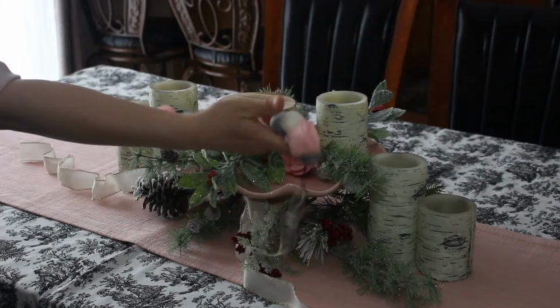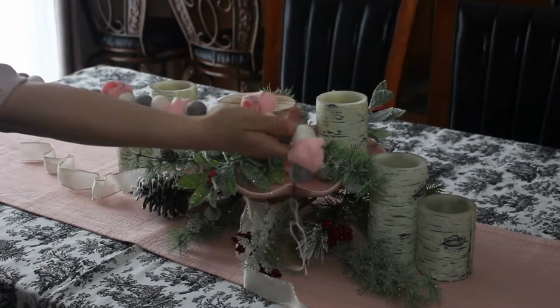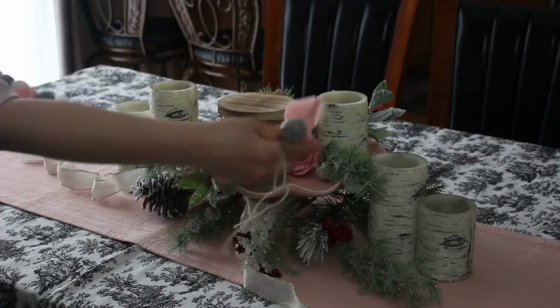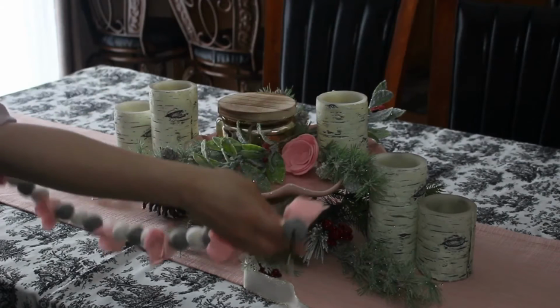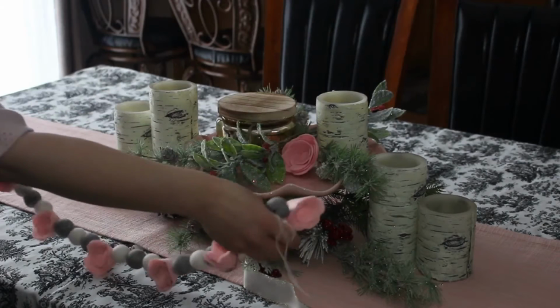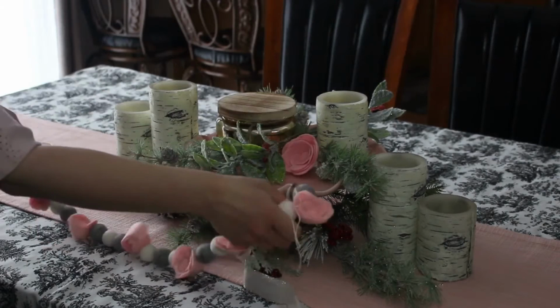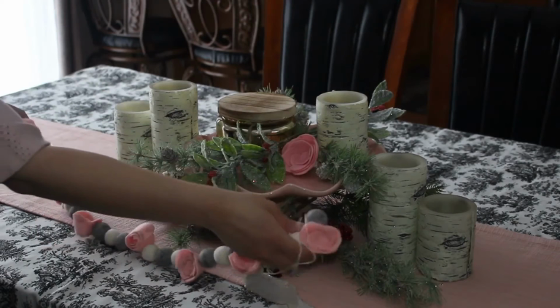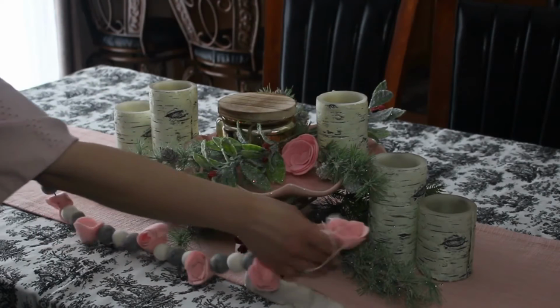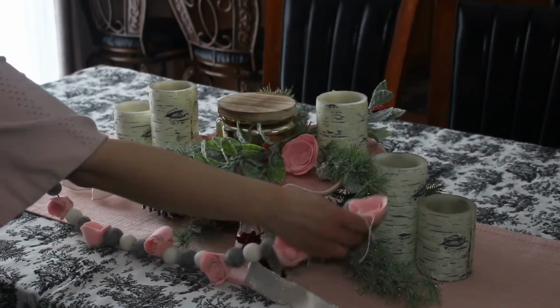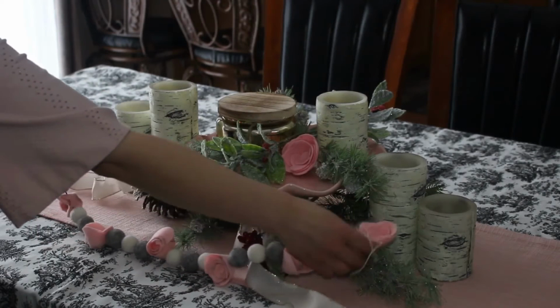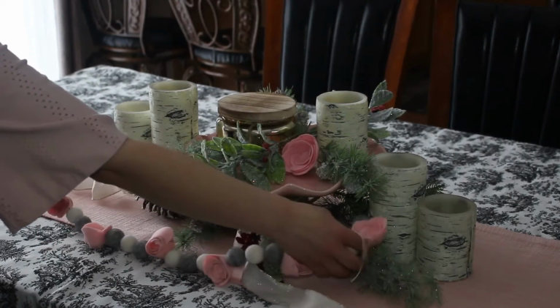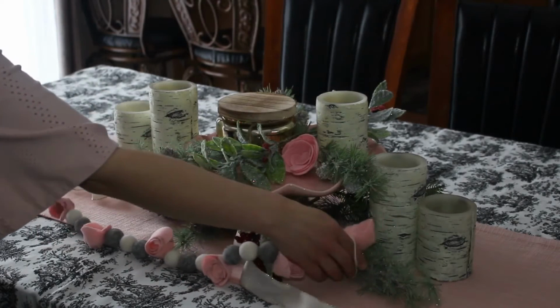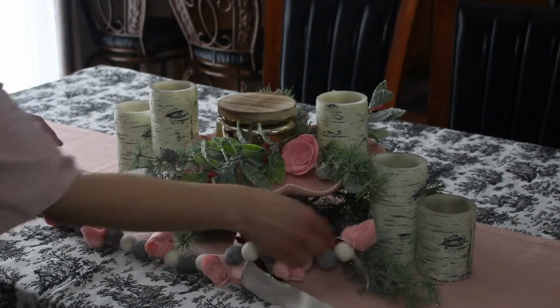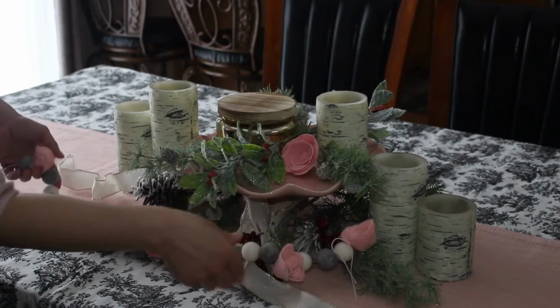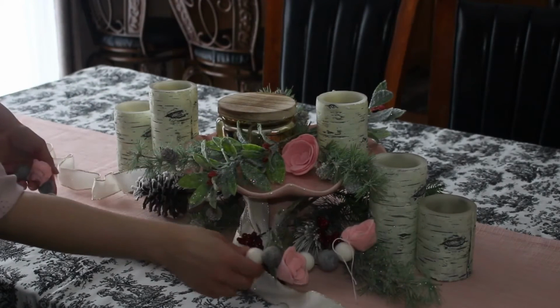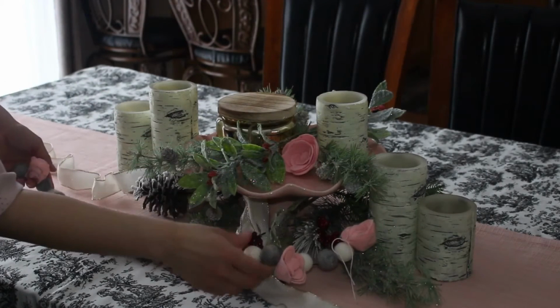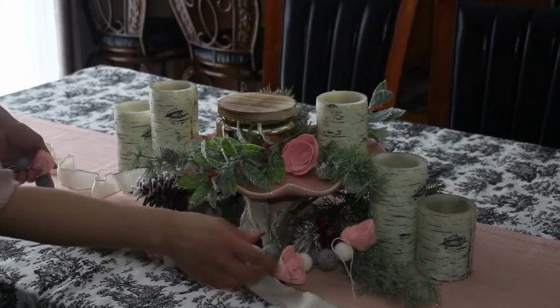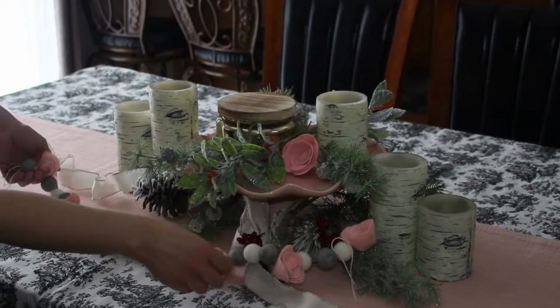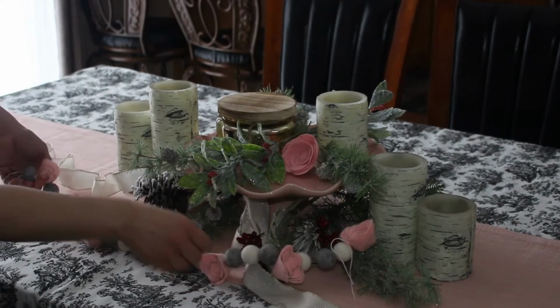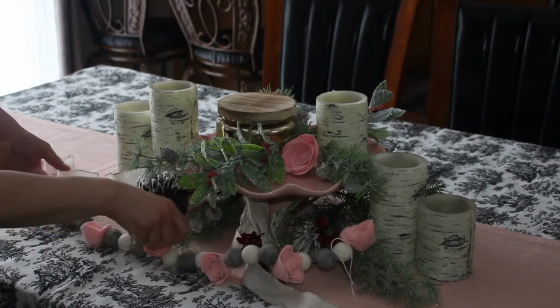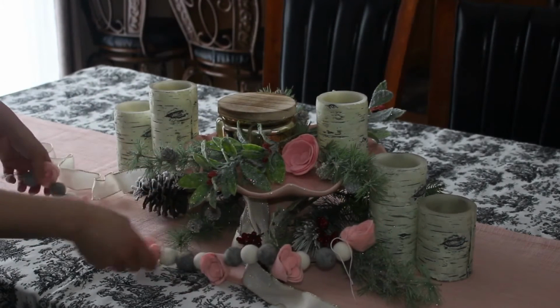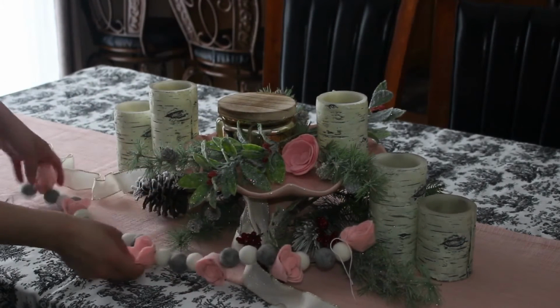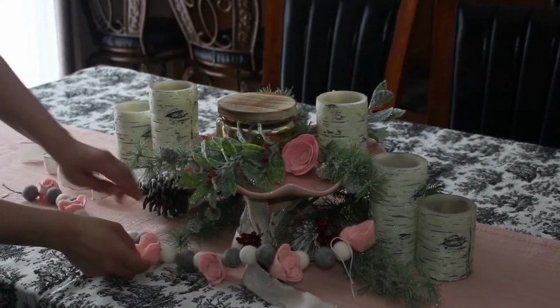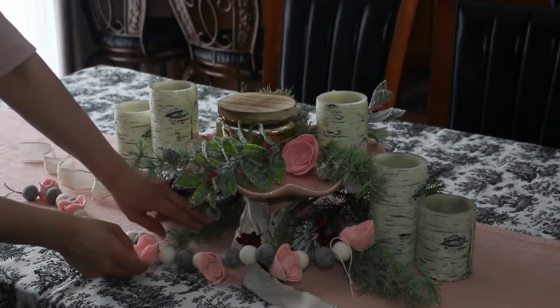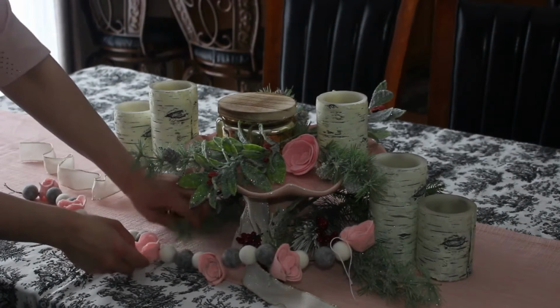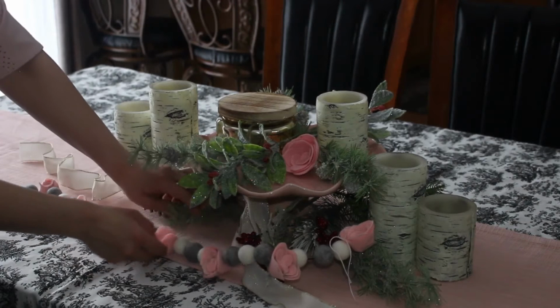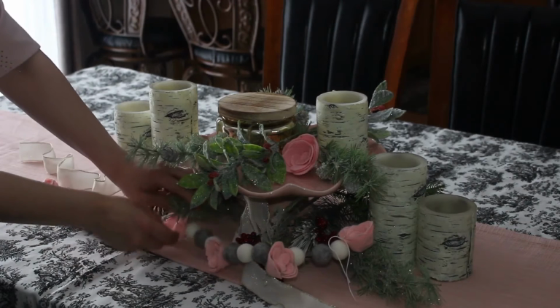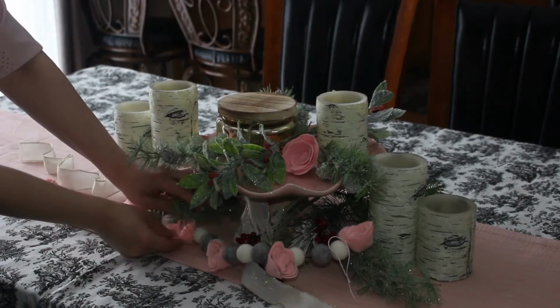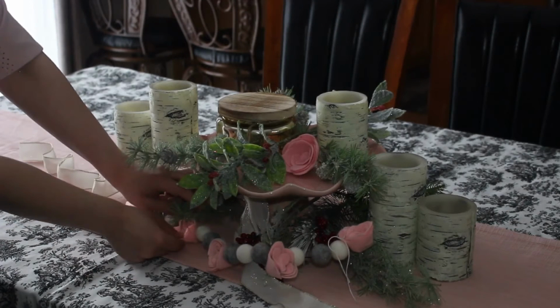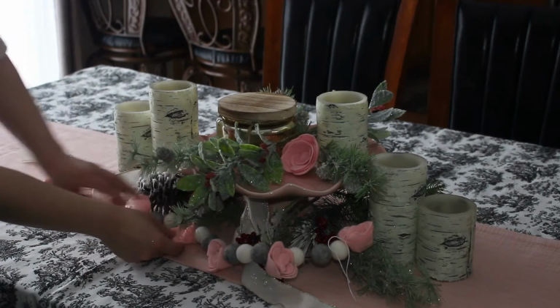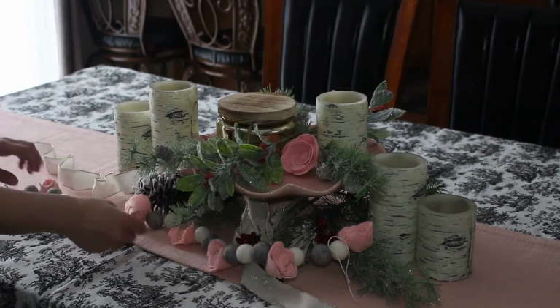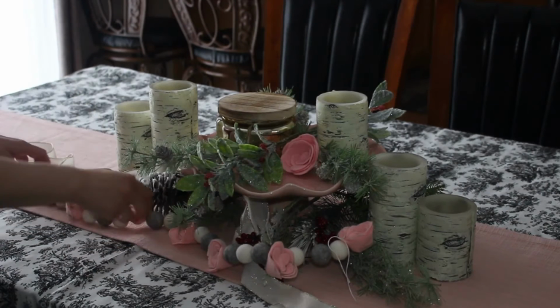I am adding this rose felt garland that I made, just to give it a fun look. Let me know if it looks better with or without it.